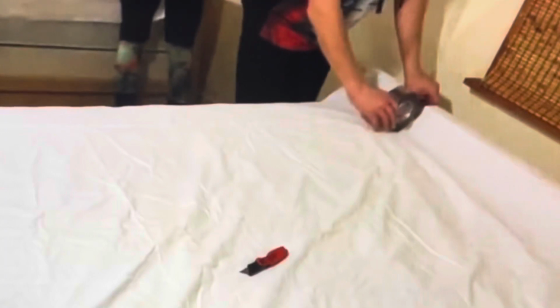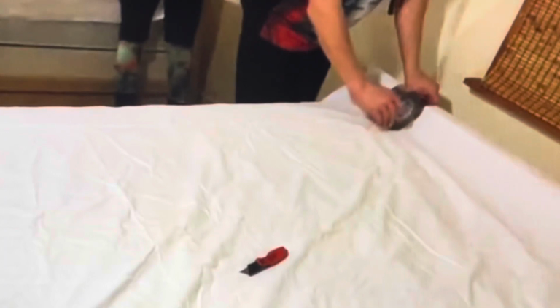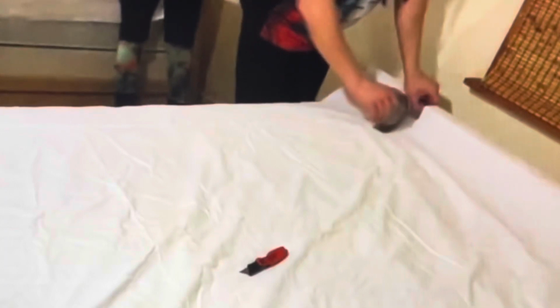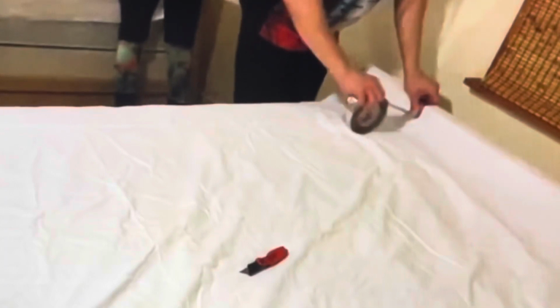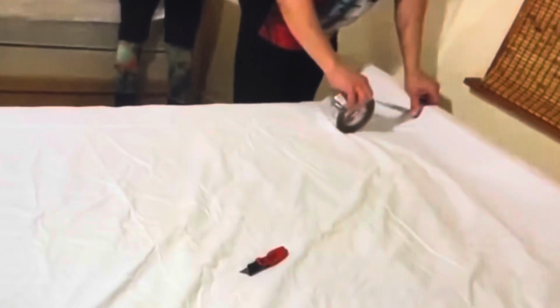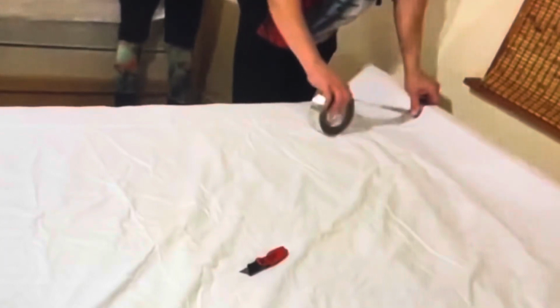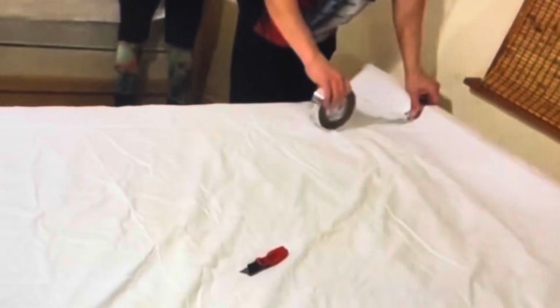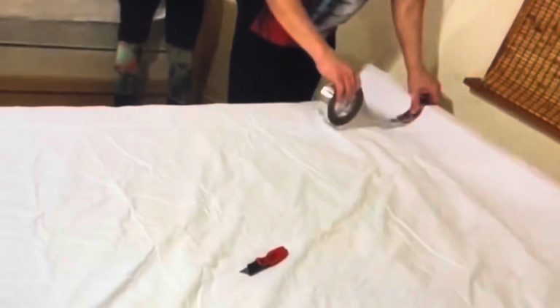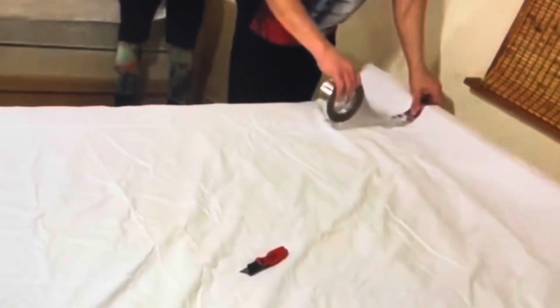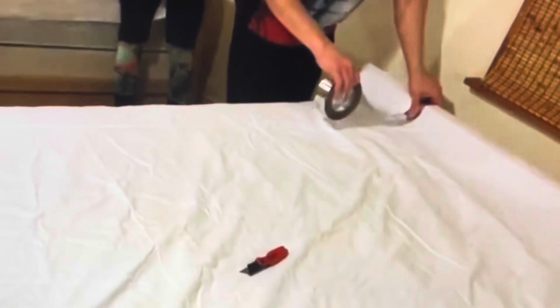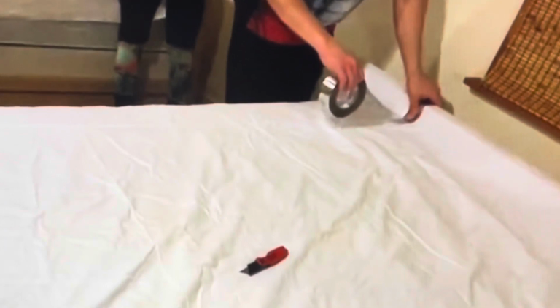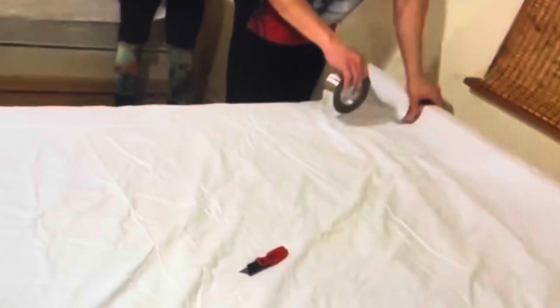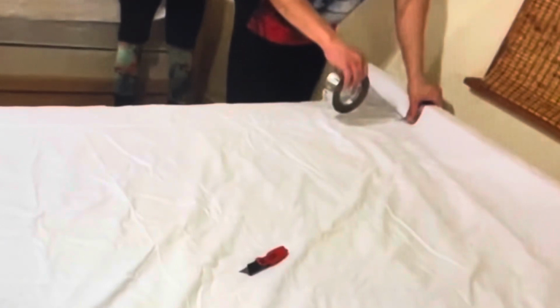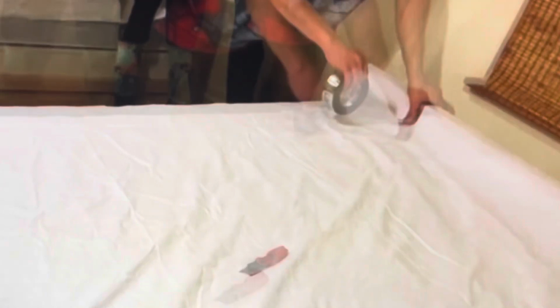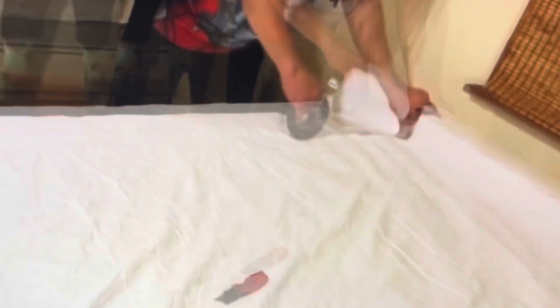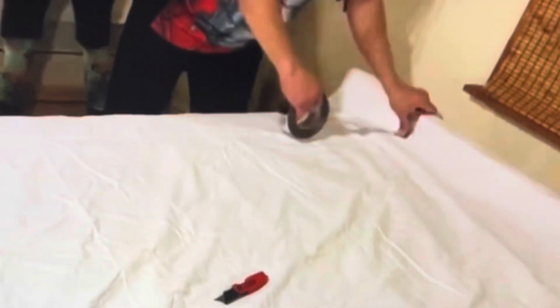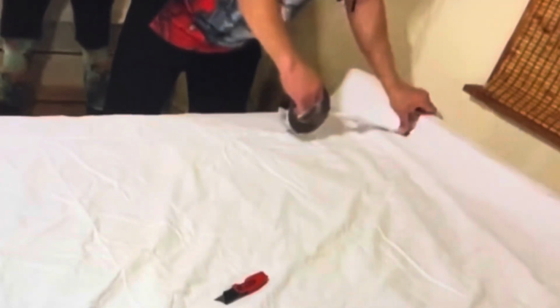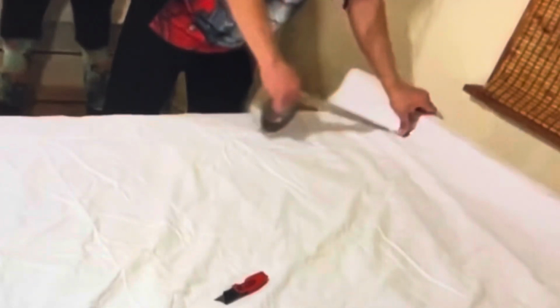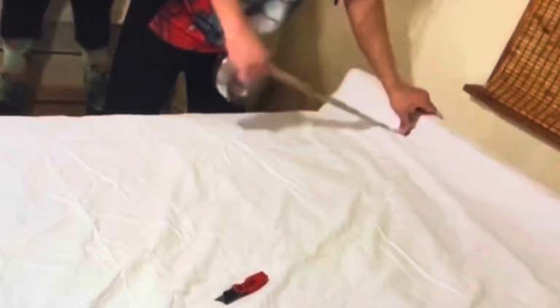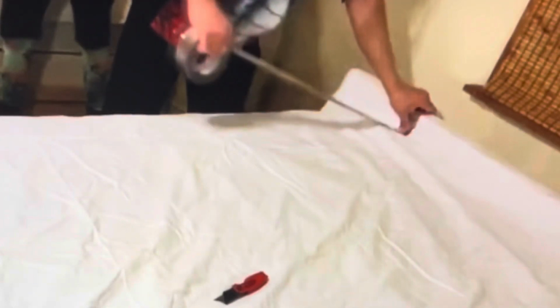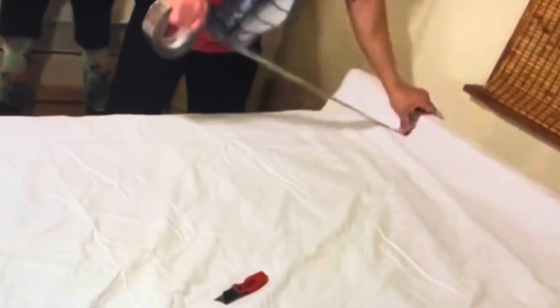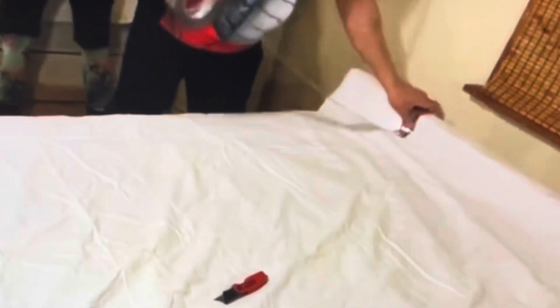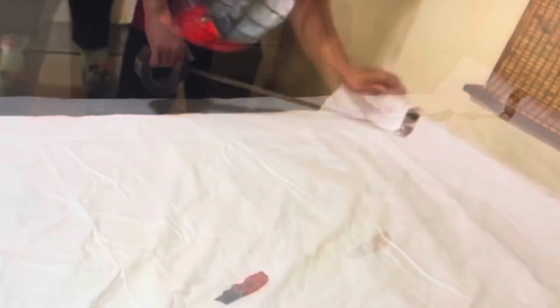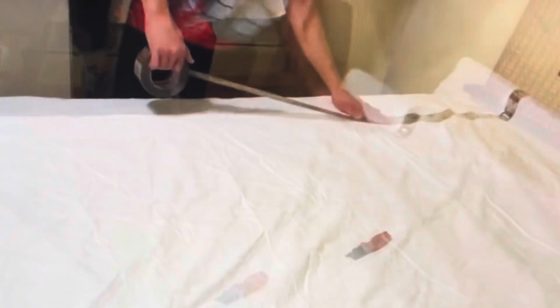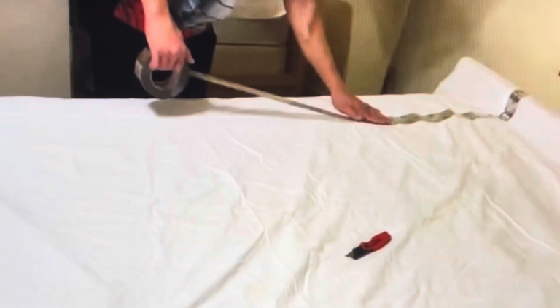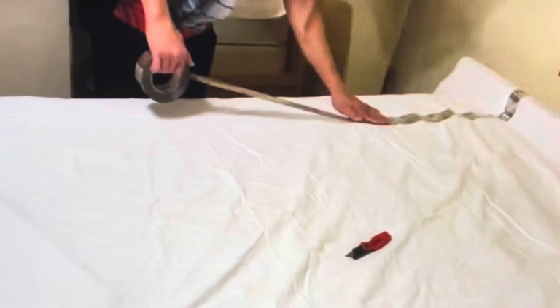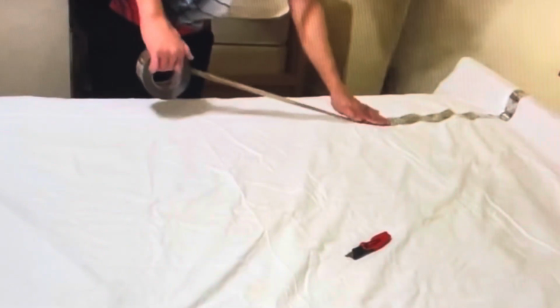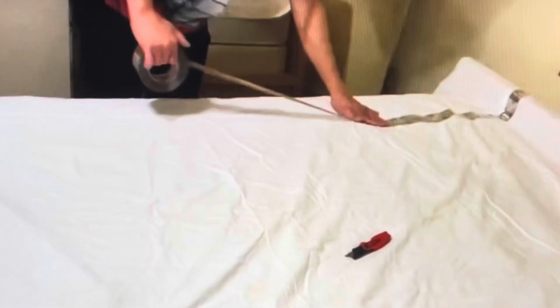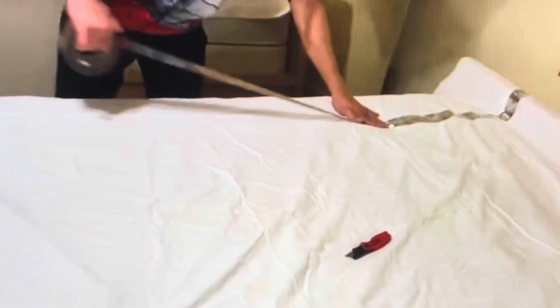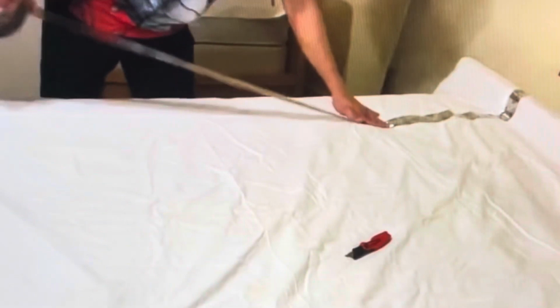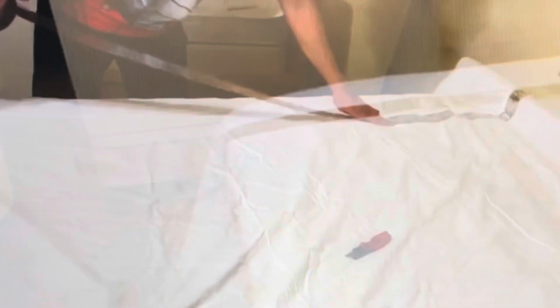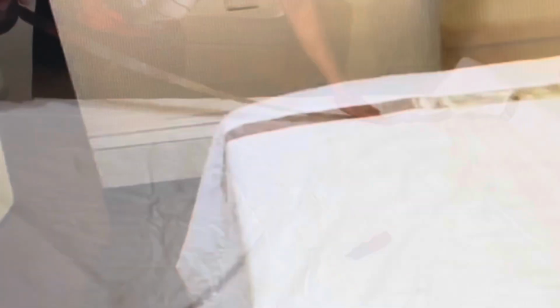Hi, I'm Master Luki and this is a highlight of how I grounded my bed.